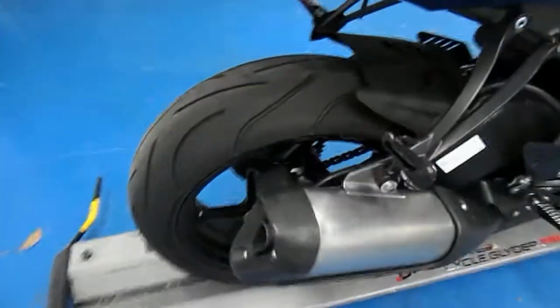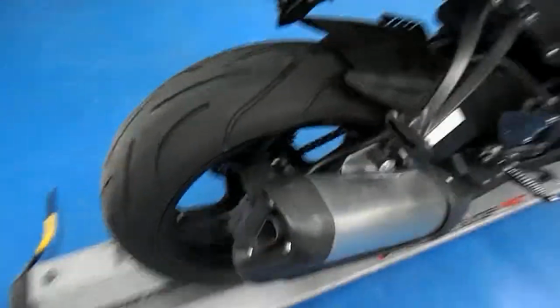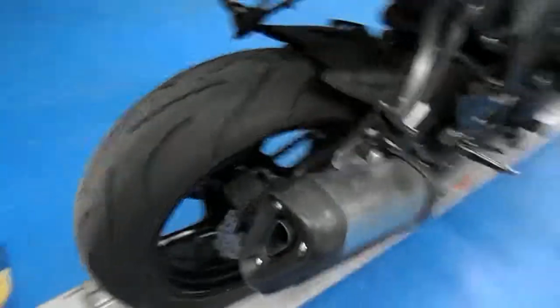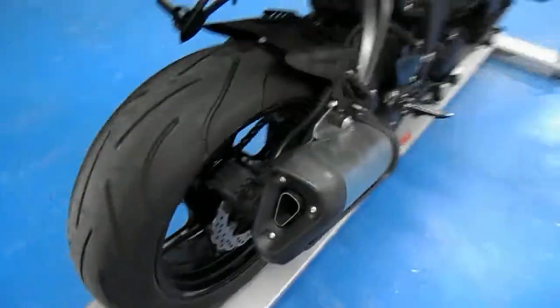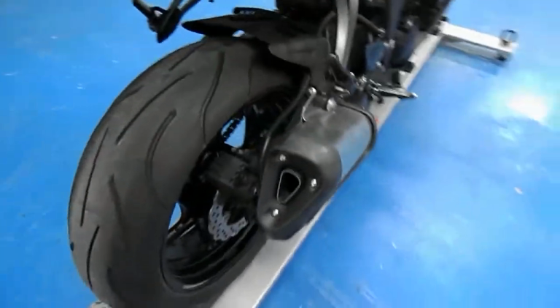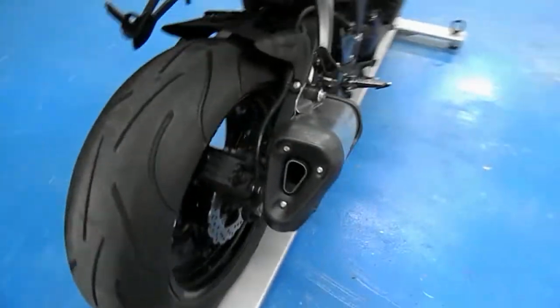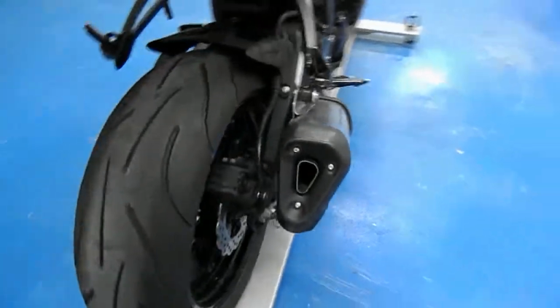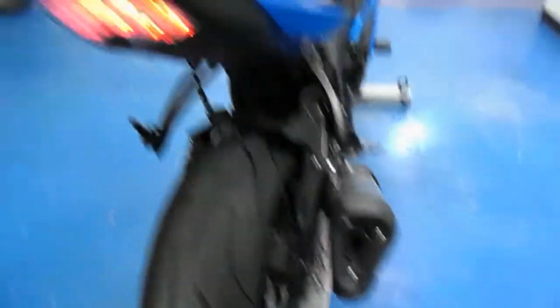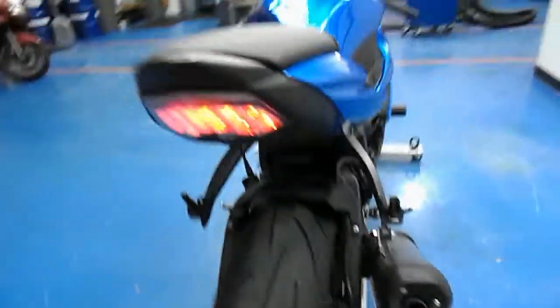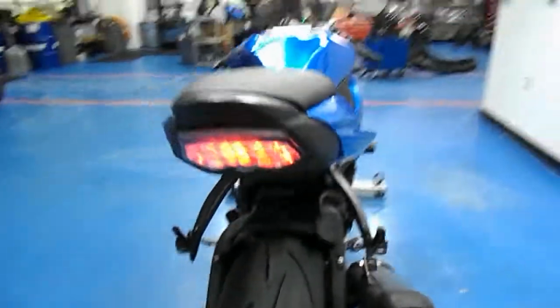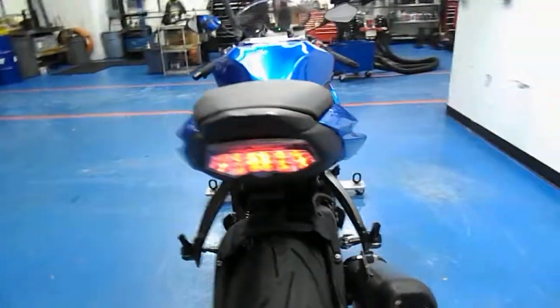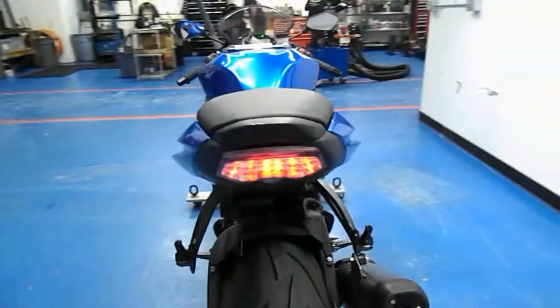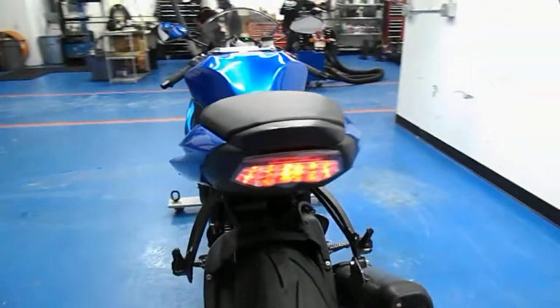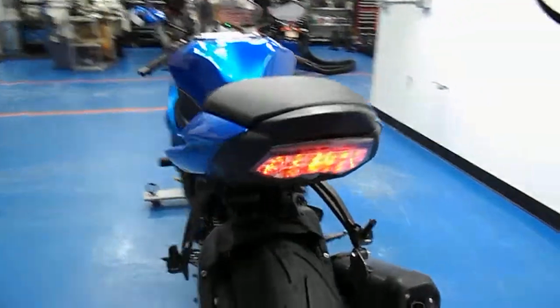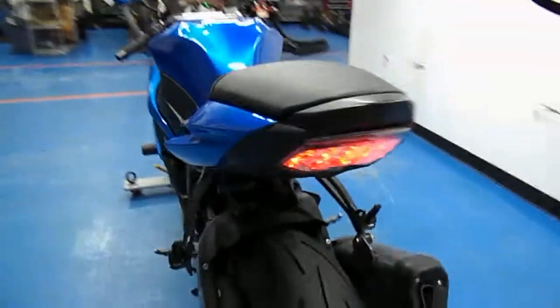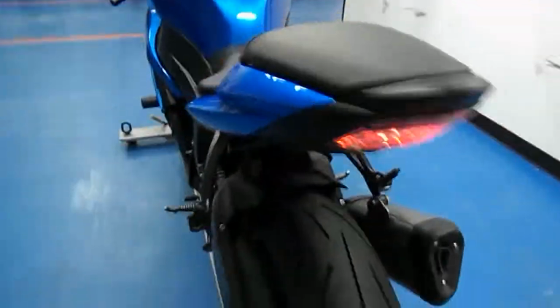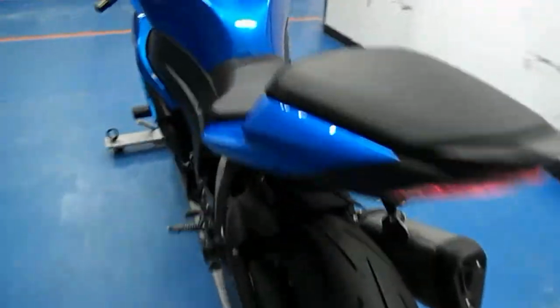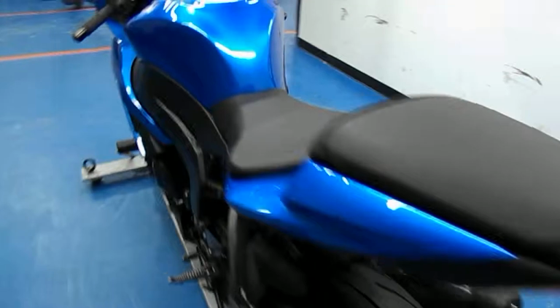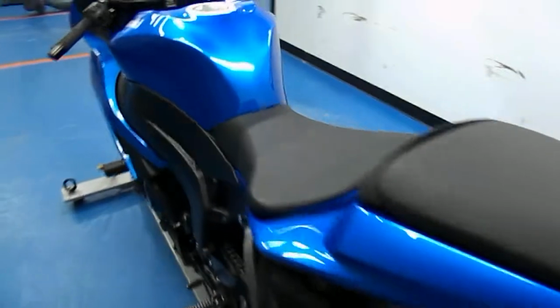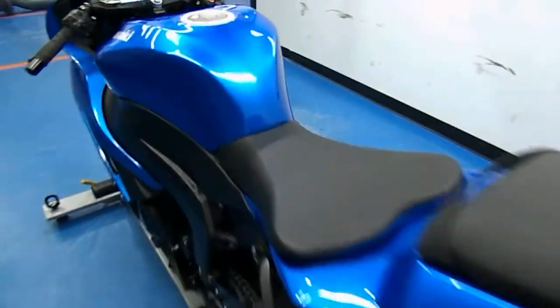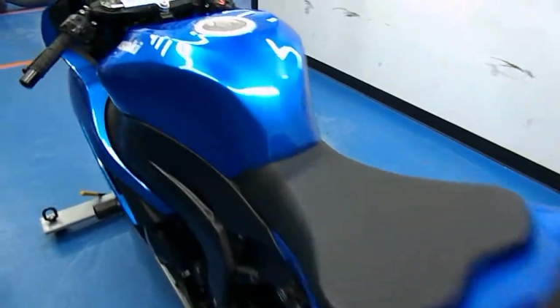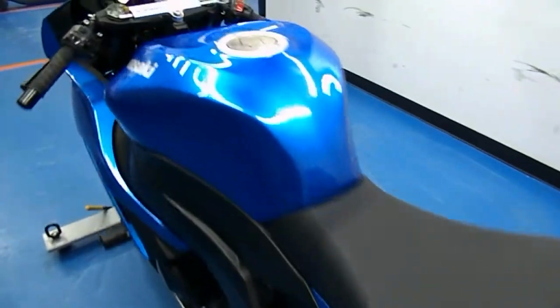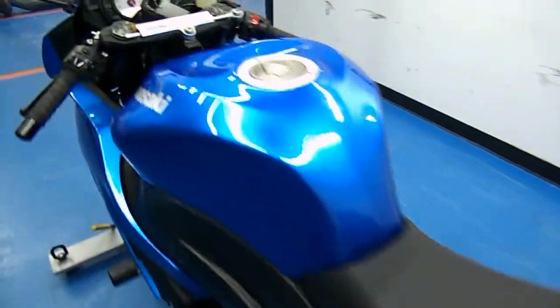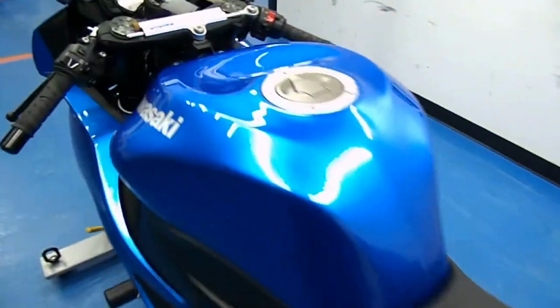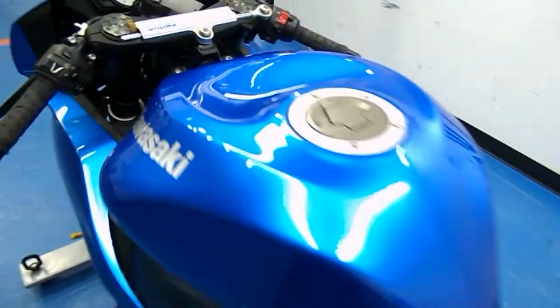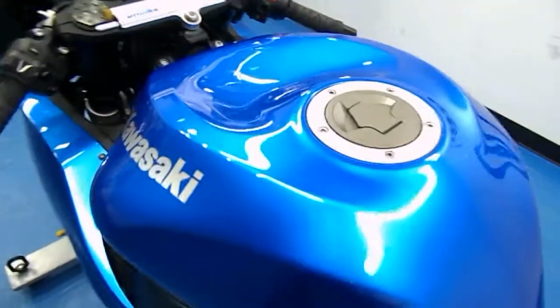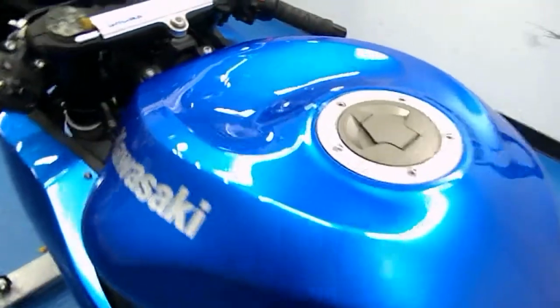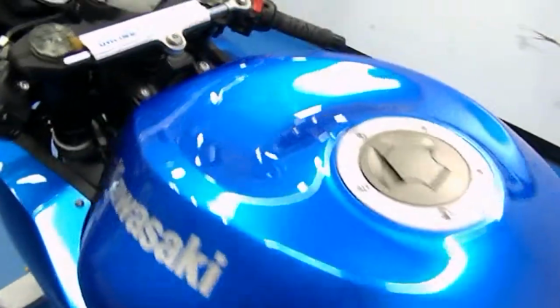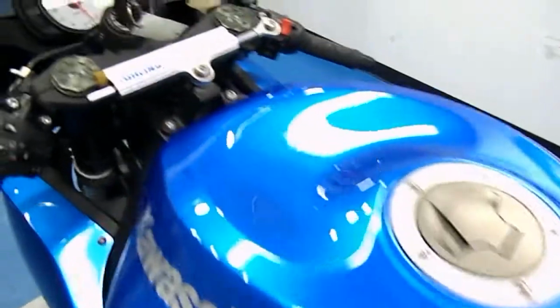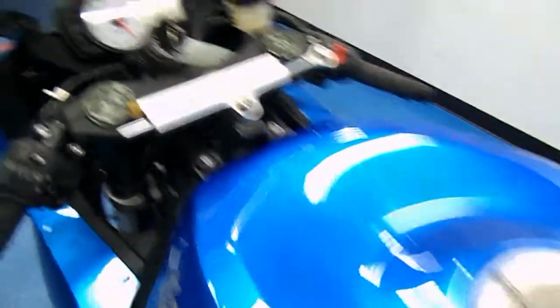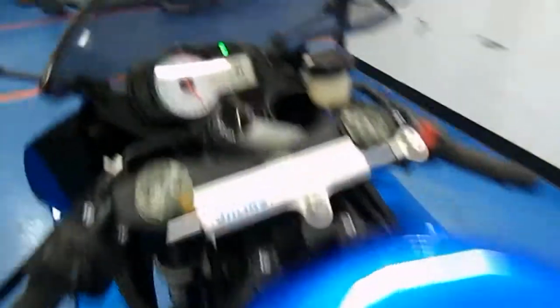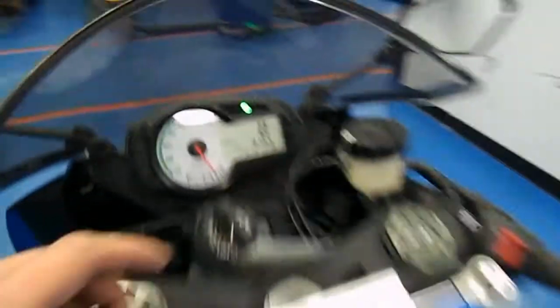Pretty tame. There's that tail. Electric blue paint.